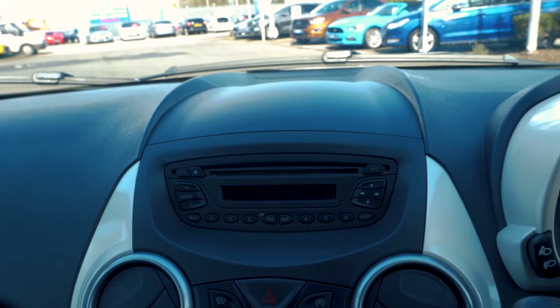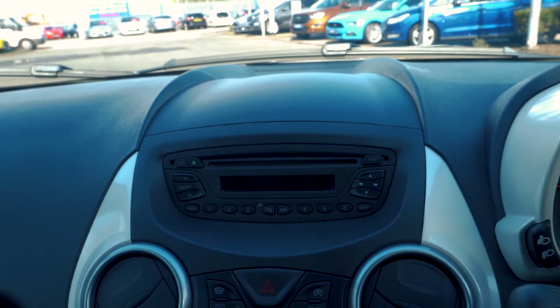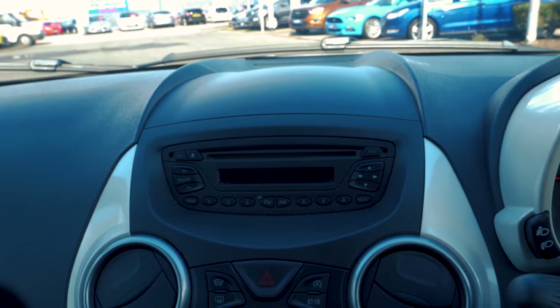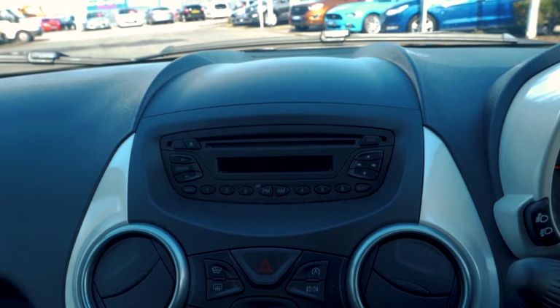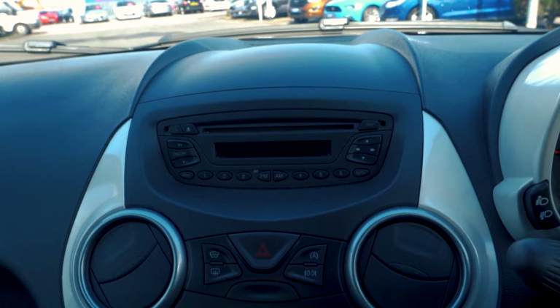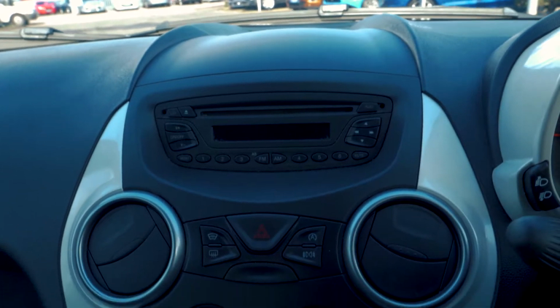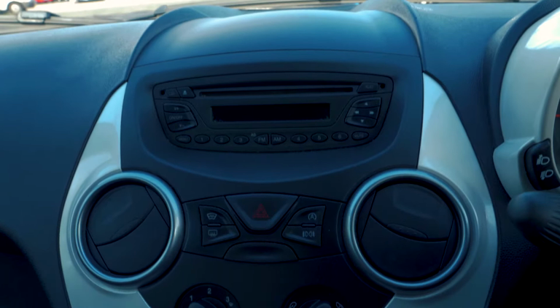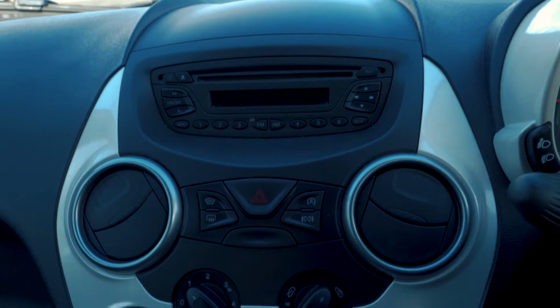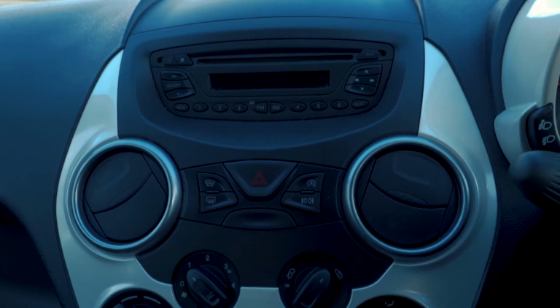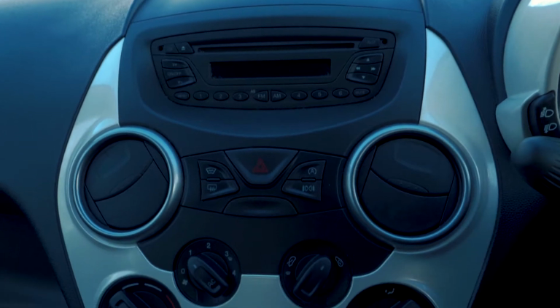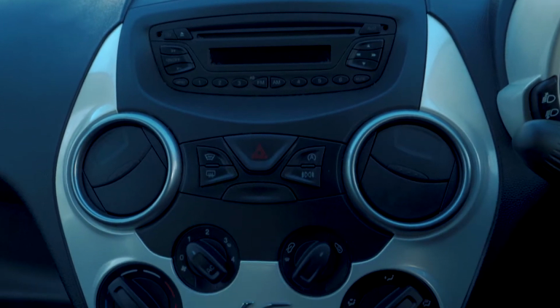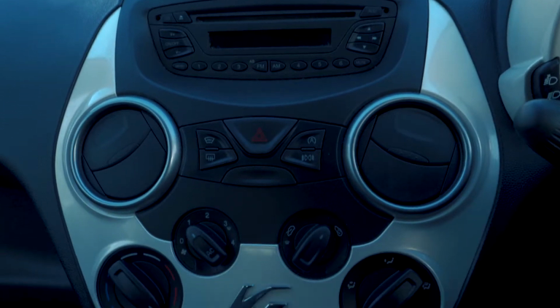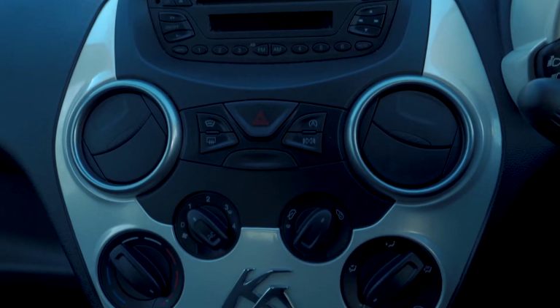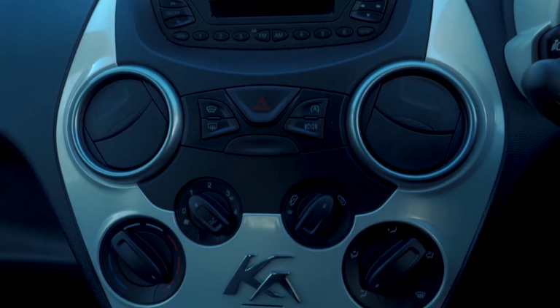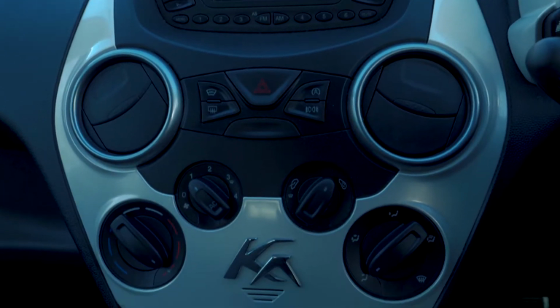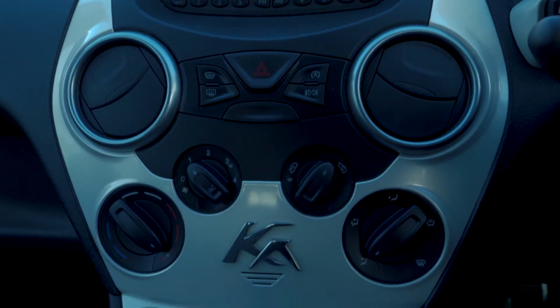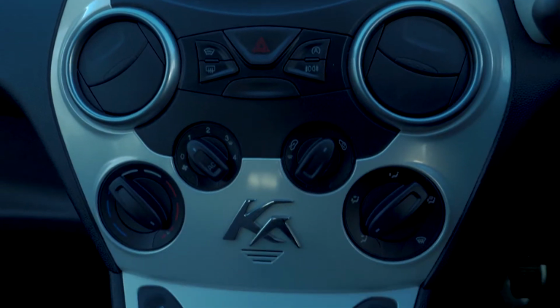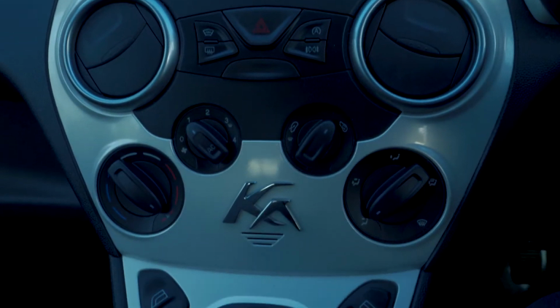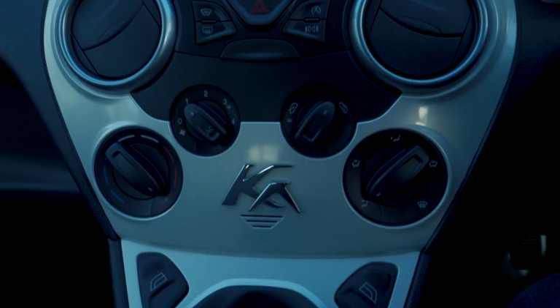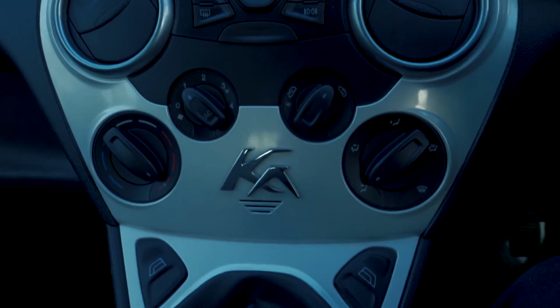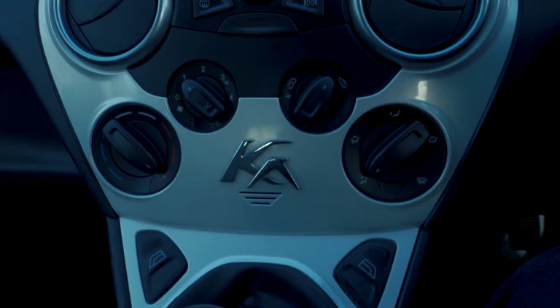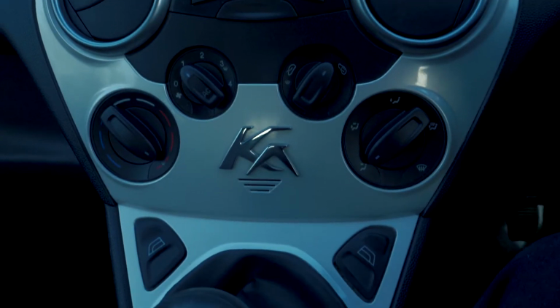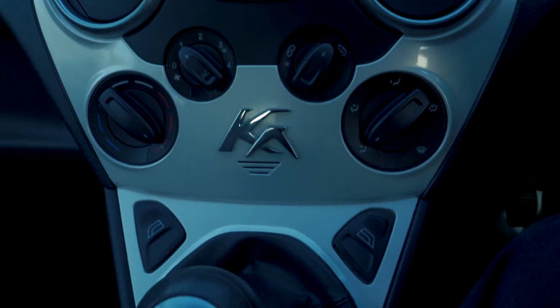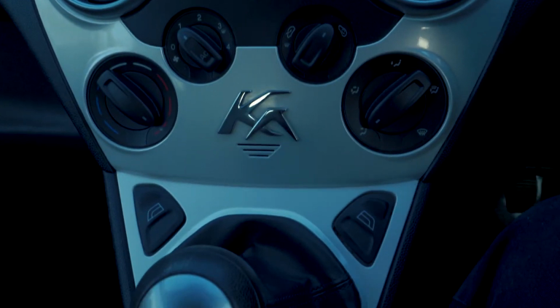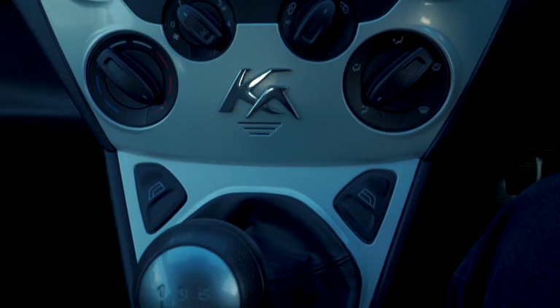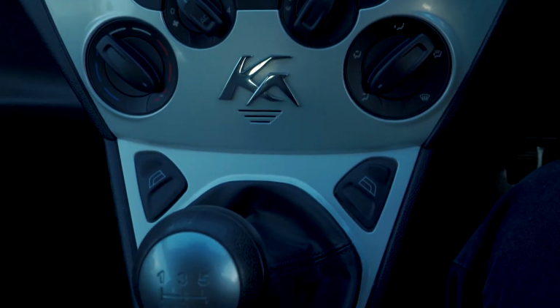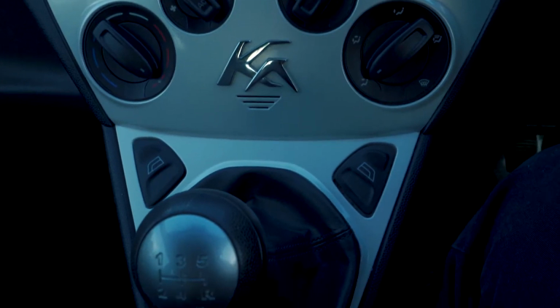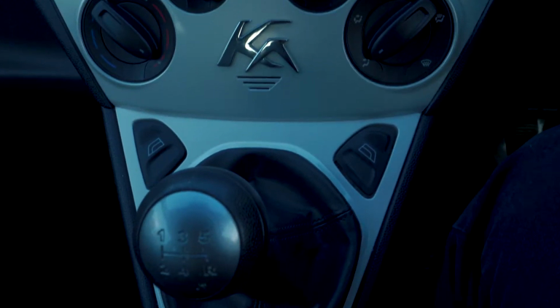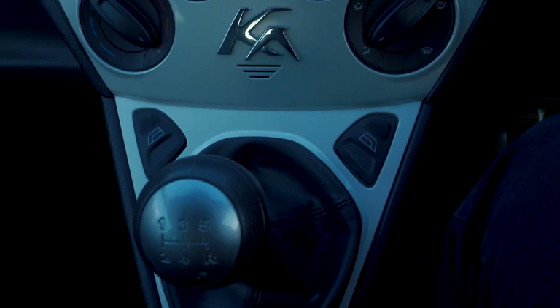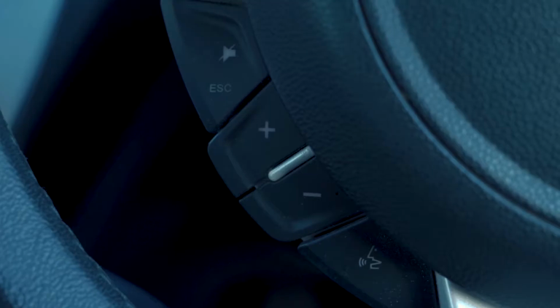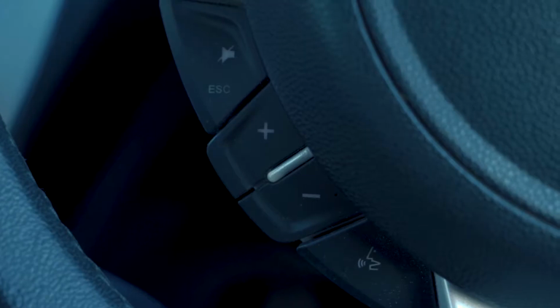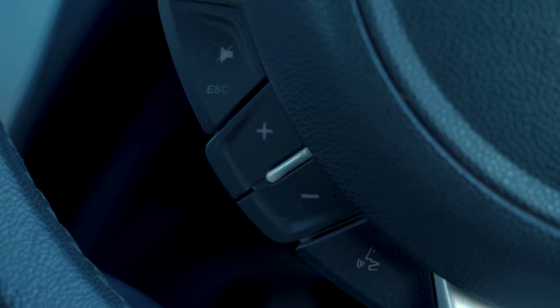Bluetooth and USB connectivity are included so you can hook your phone up to the car.